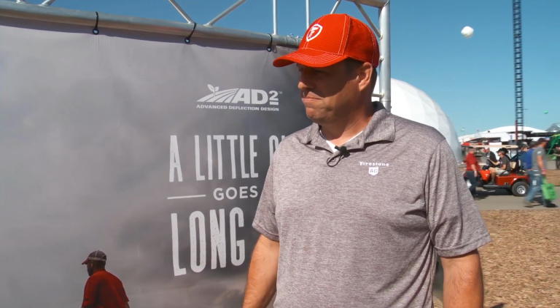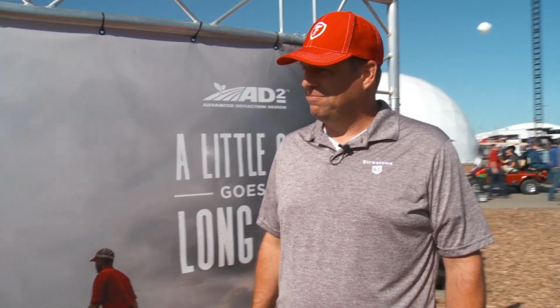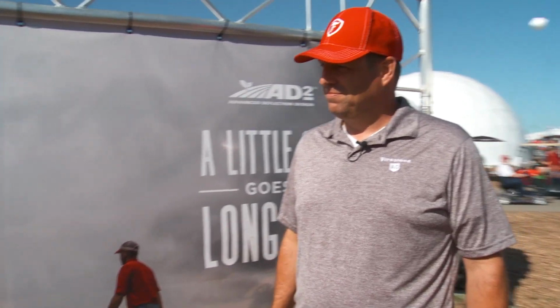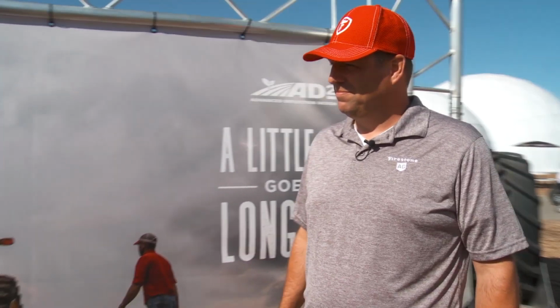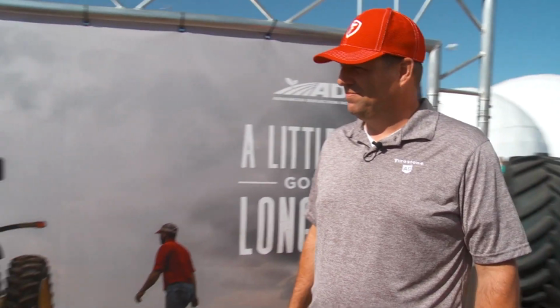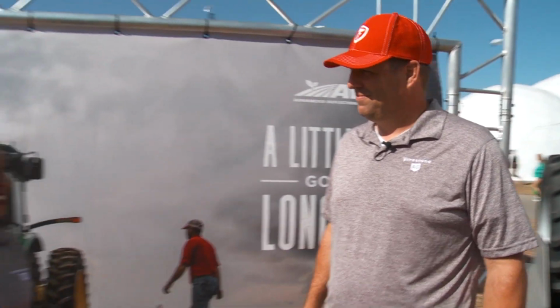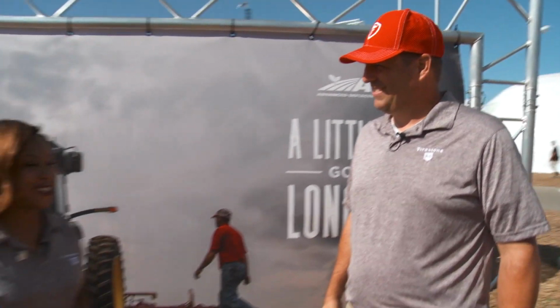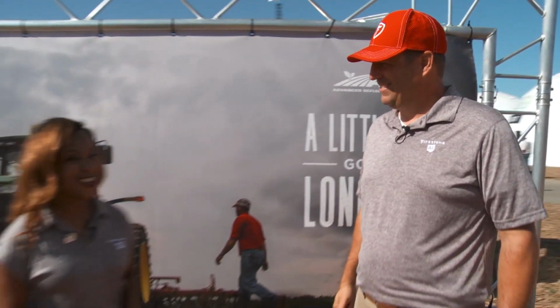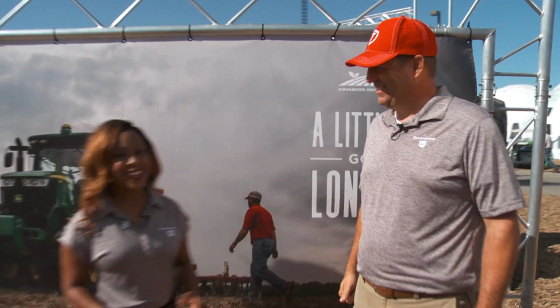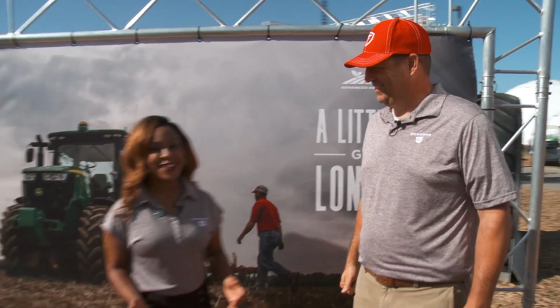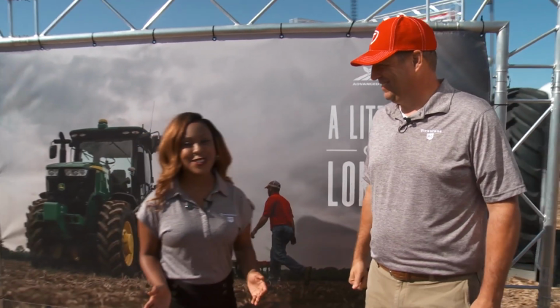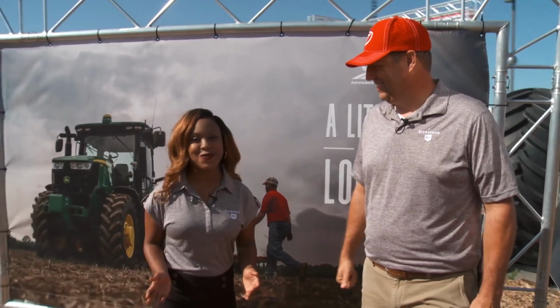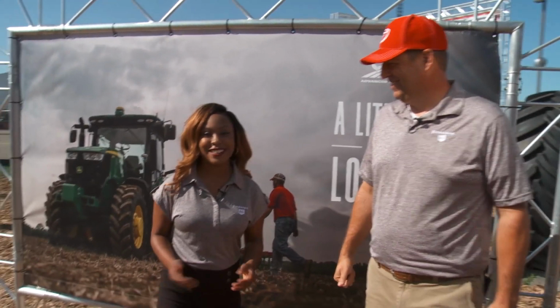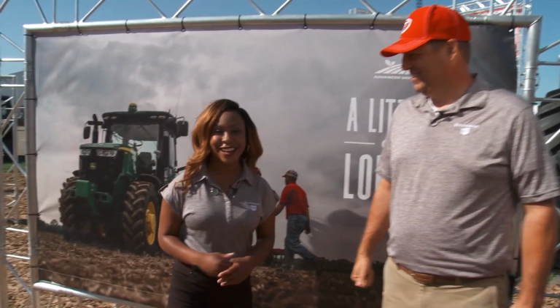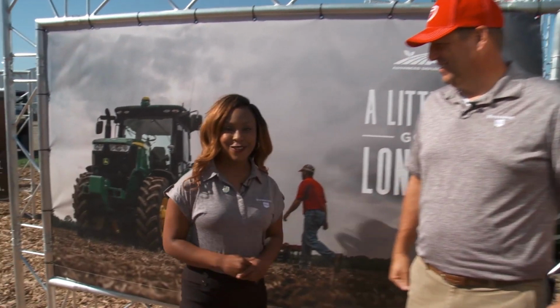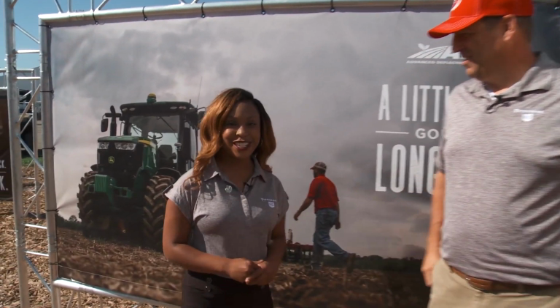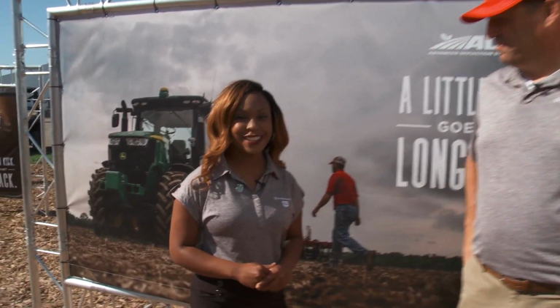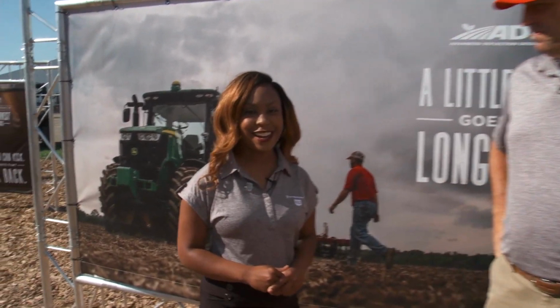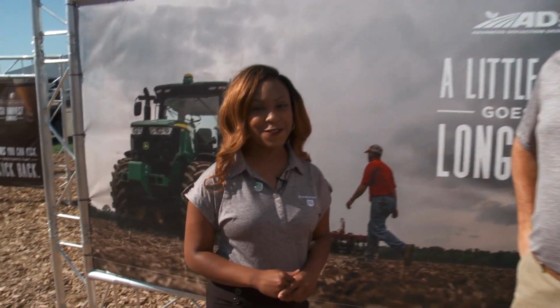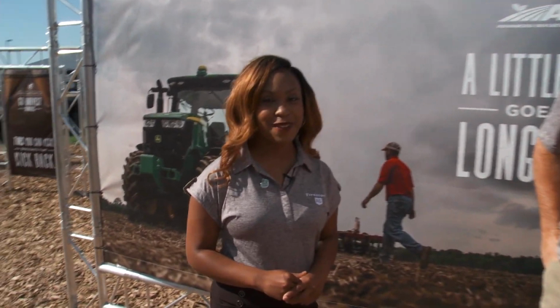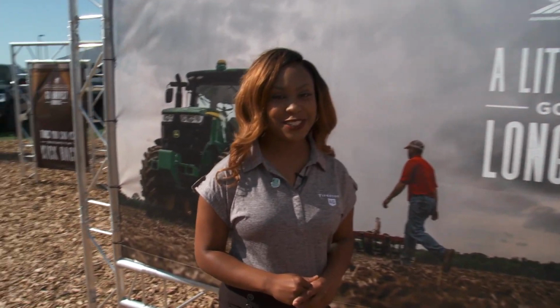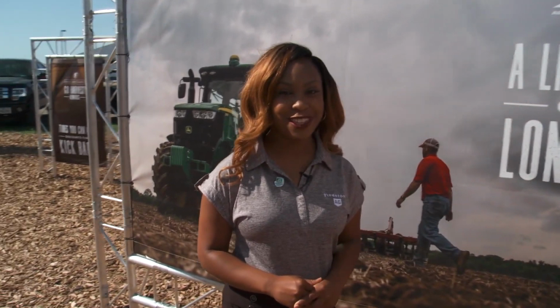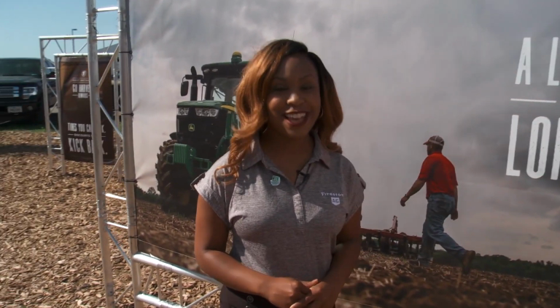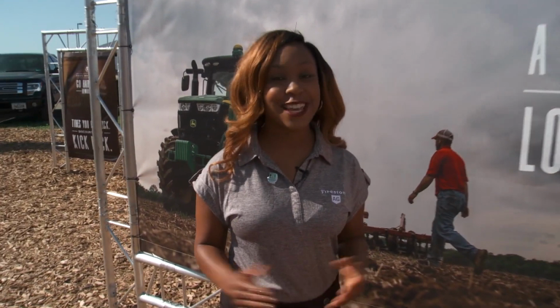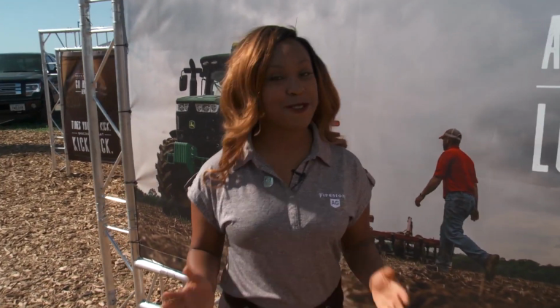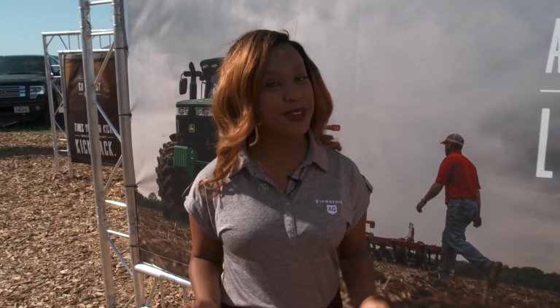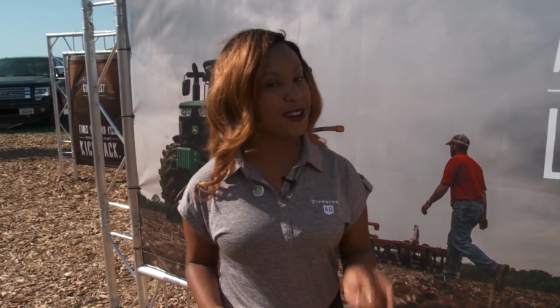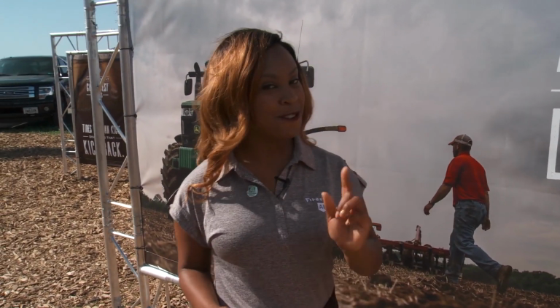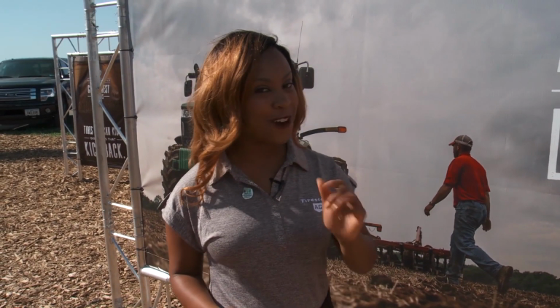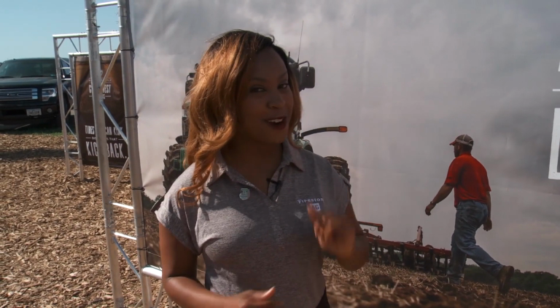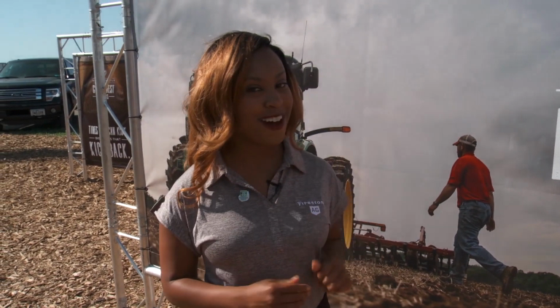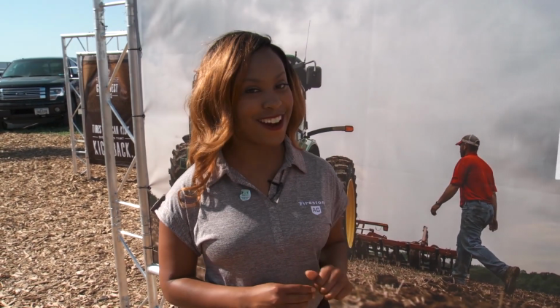That sounds awesome. Thank you so much, Tom, for sharing that information with us. And remember — farm hard.